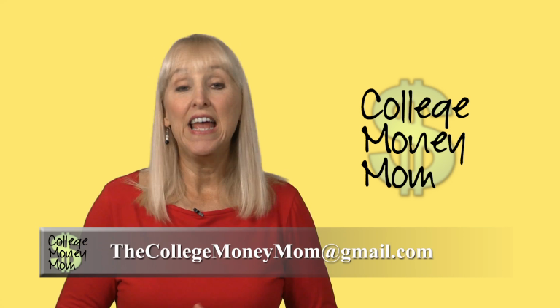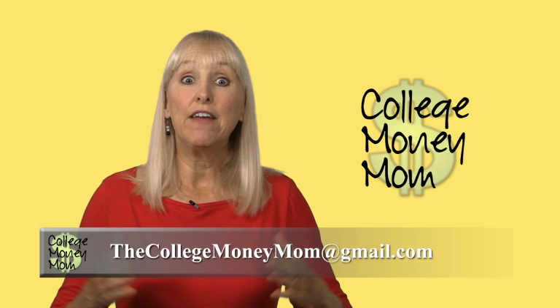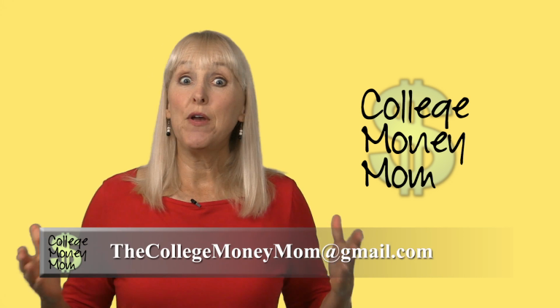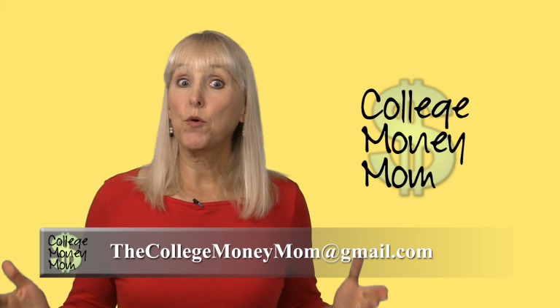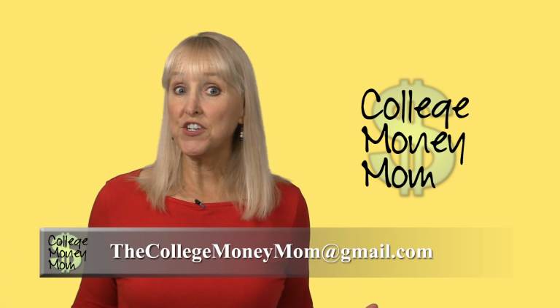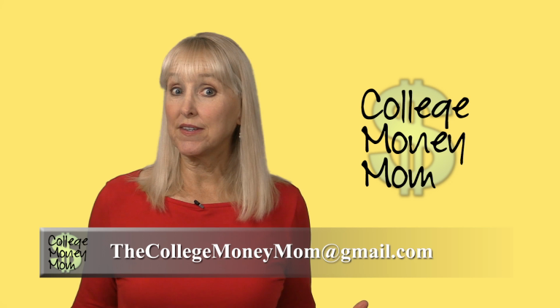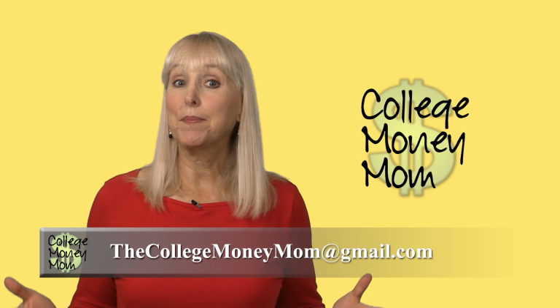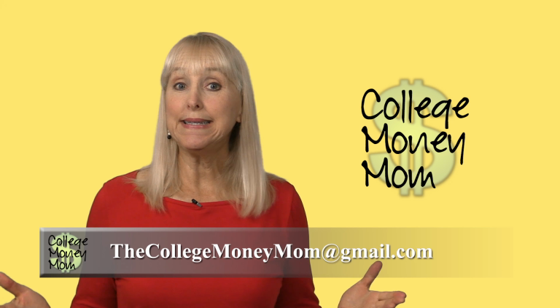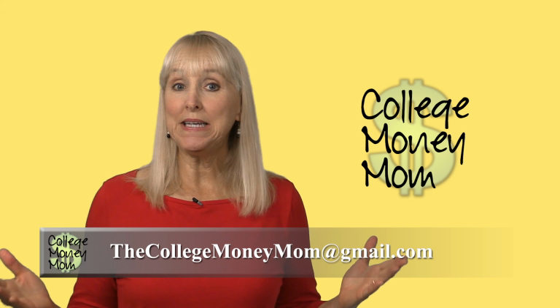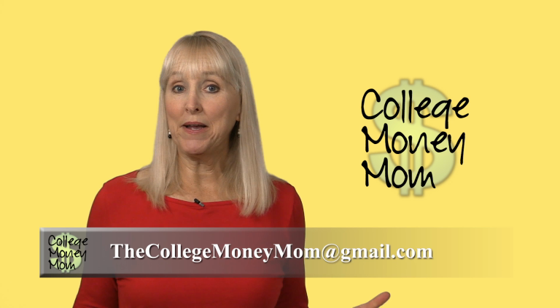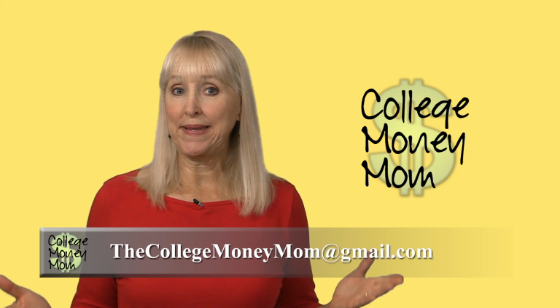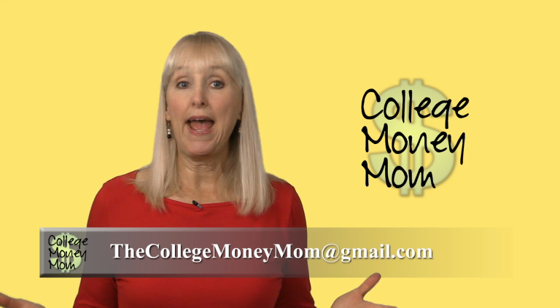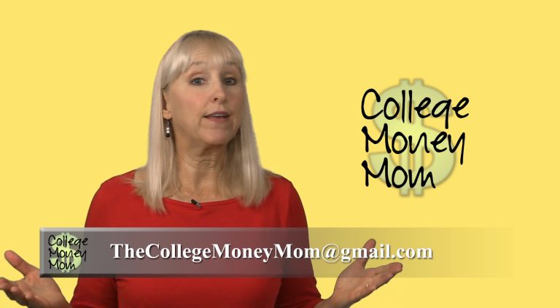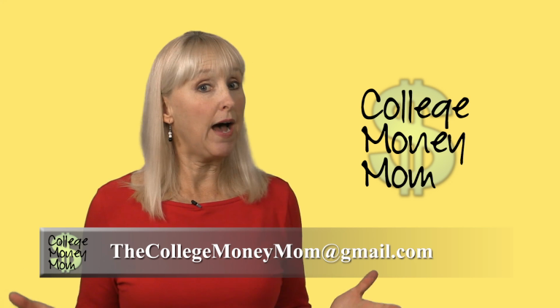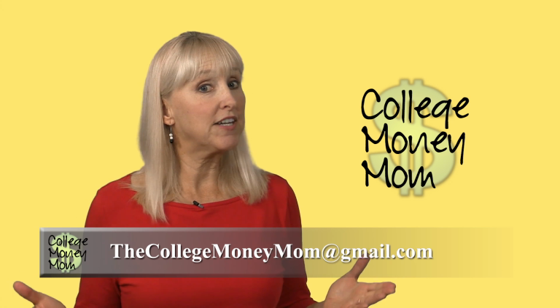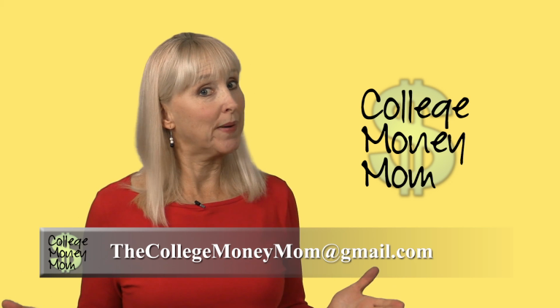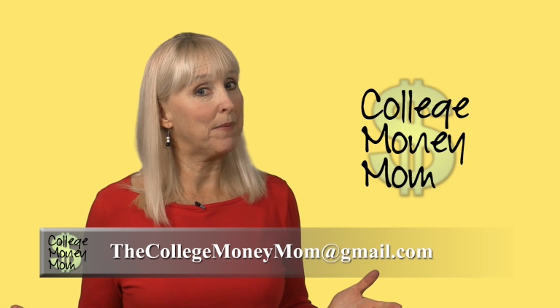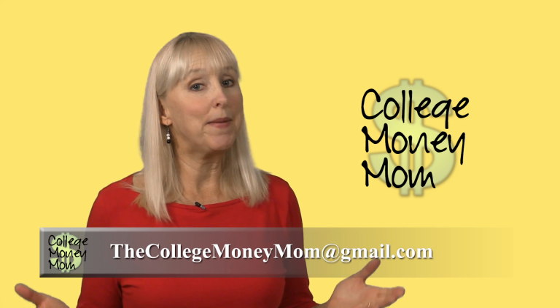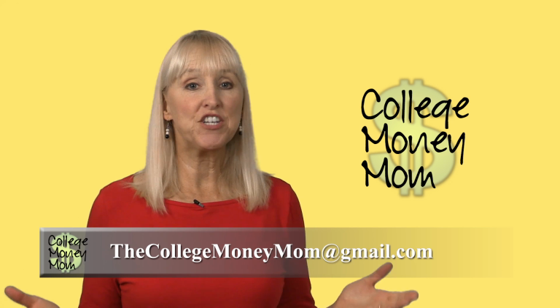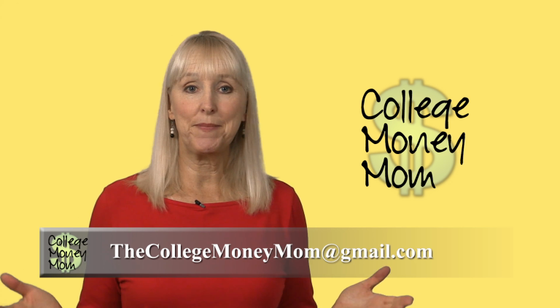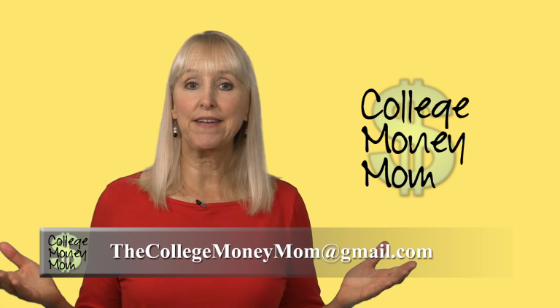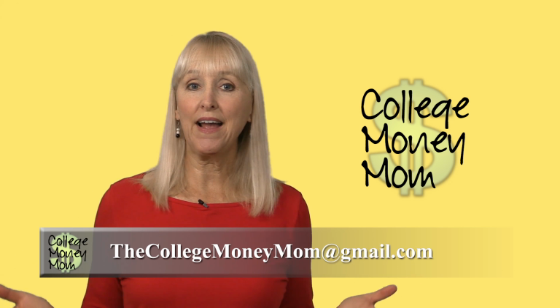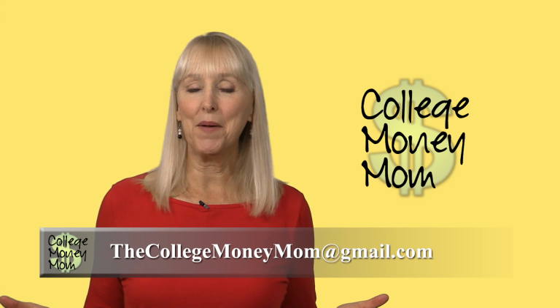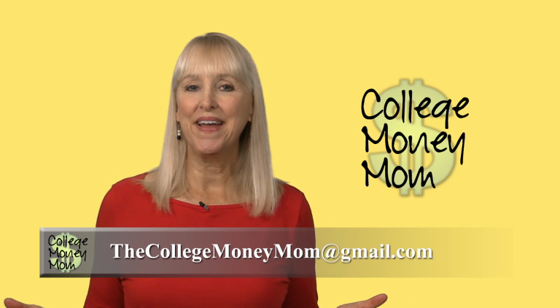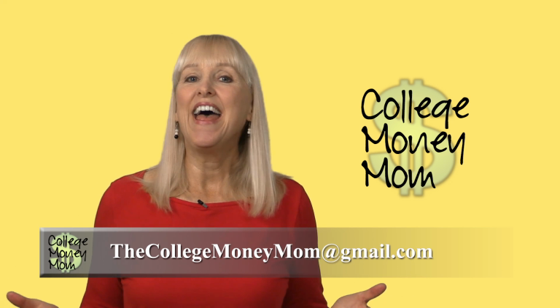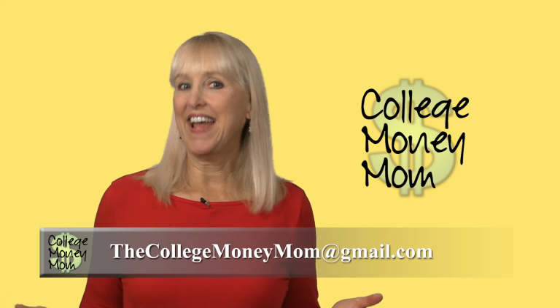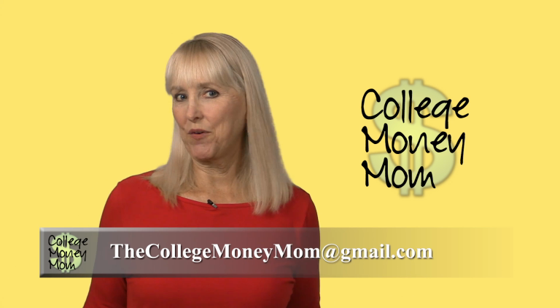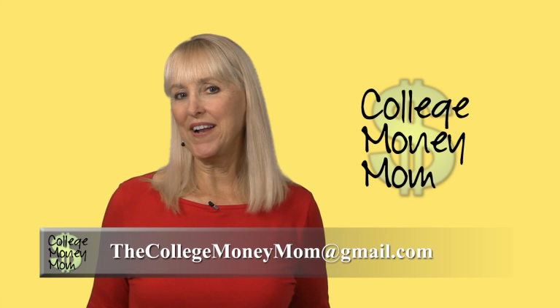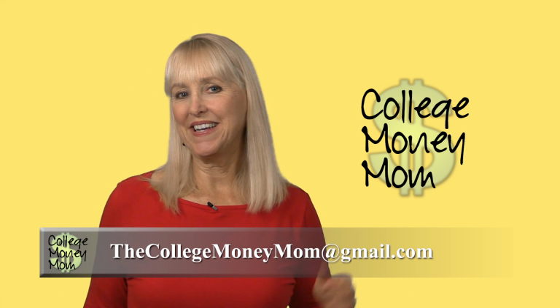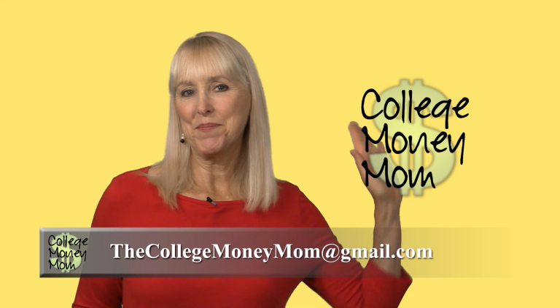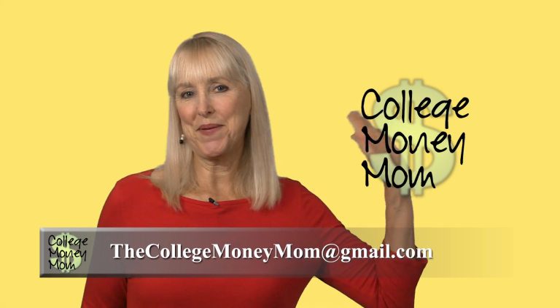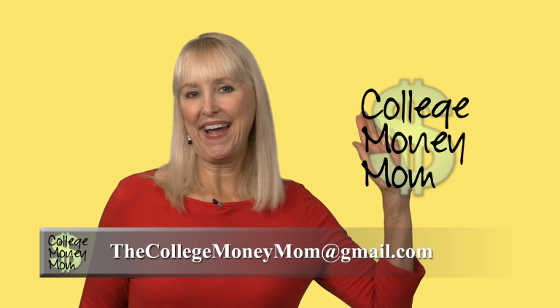If you have questions, please email me at thecollegemoneymom at gmail.com. Thanks for watching! Bye-bye!